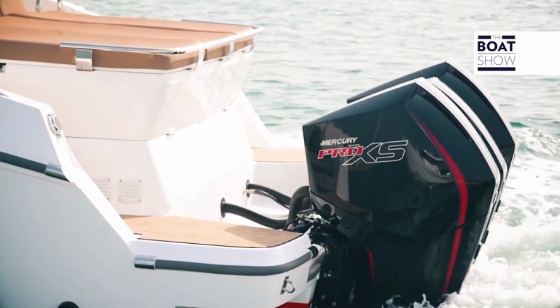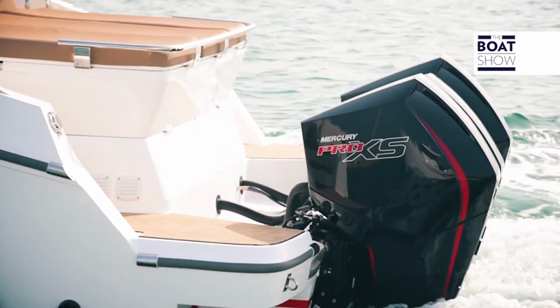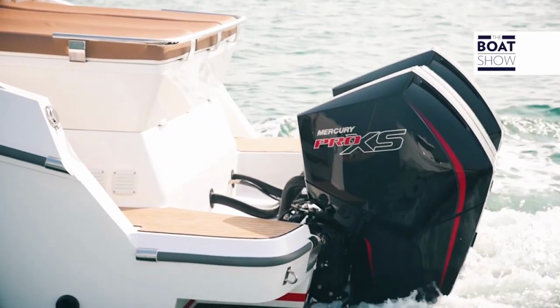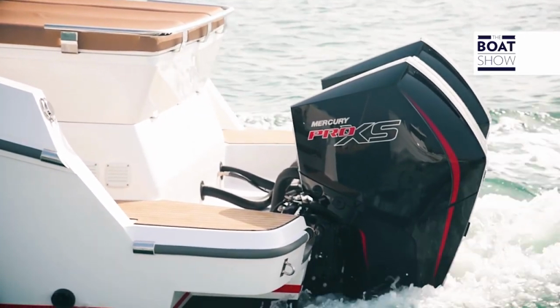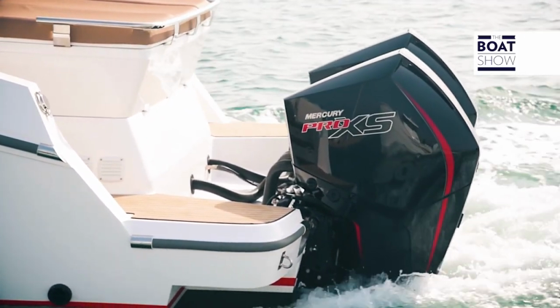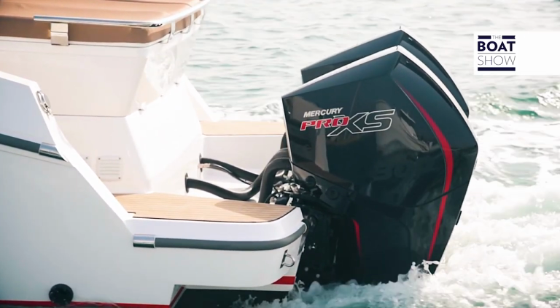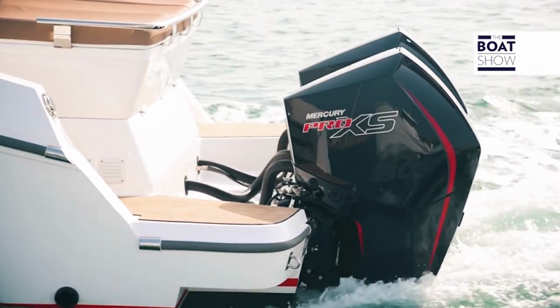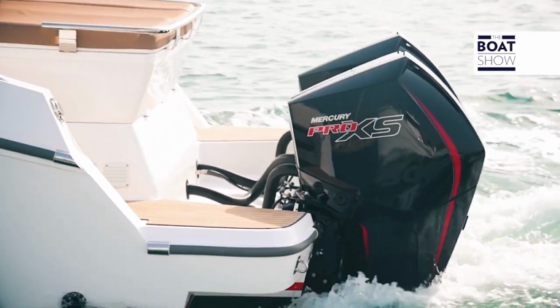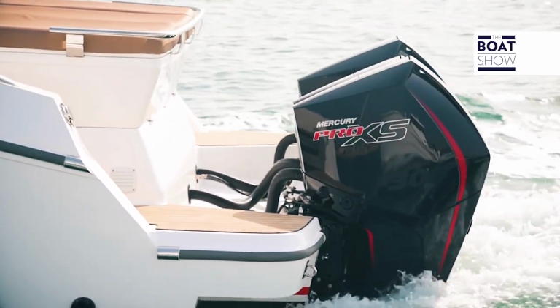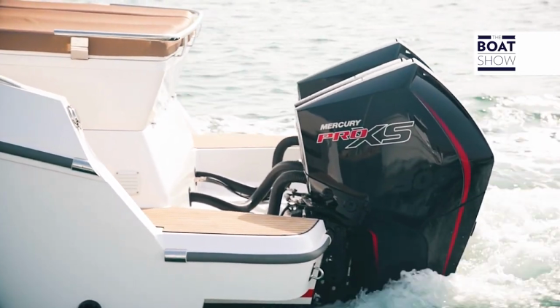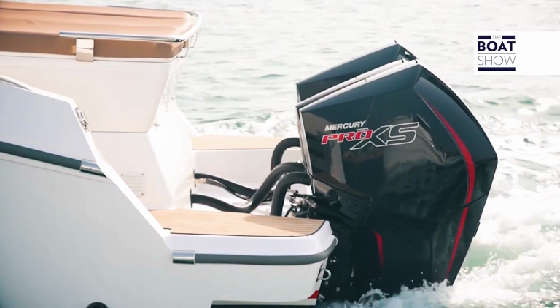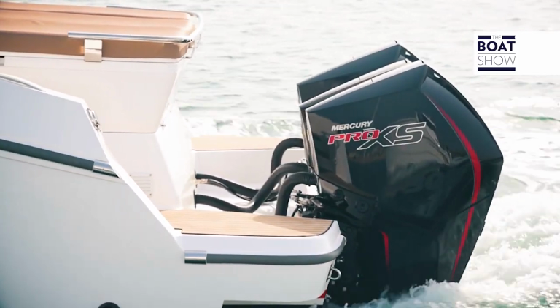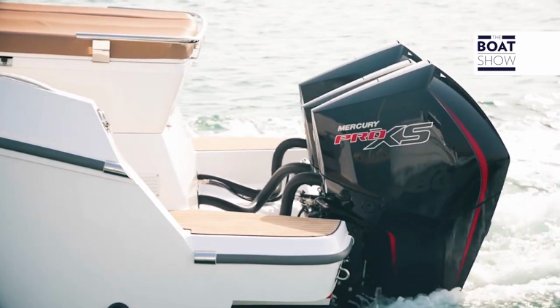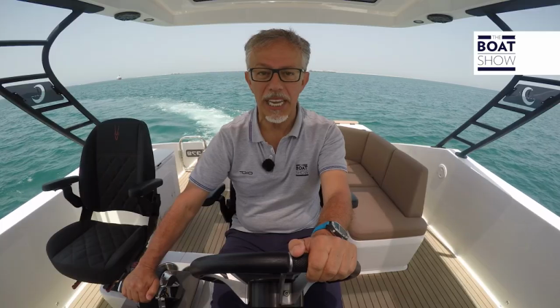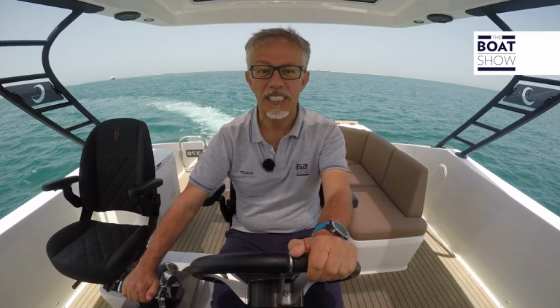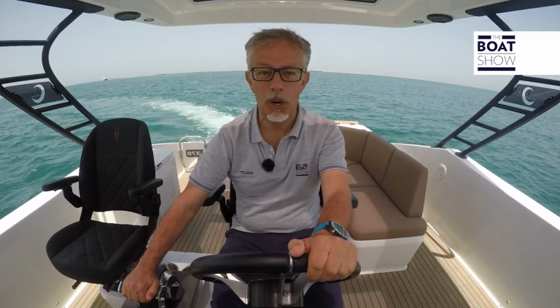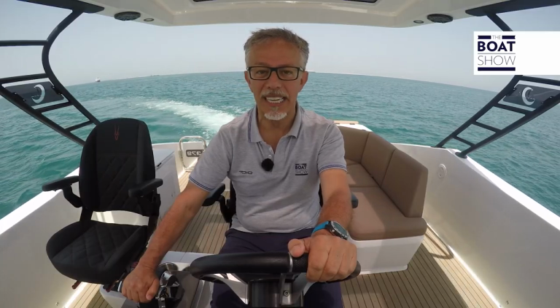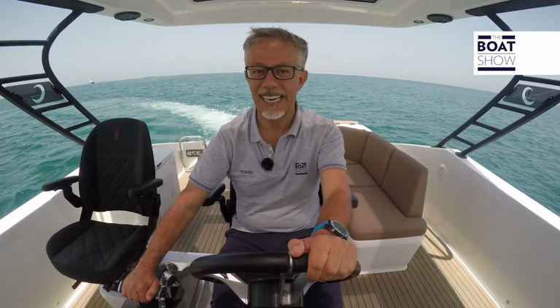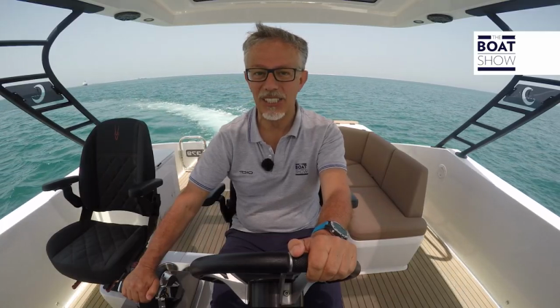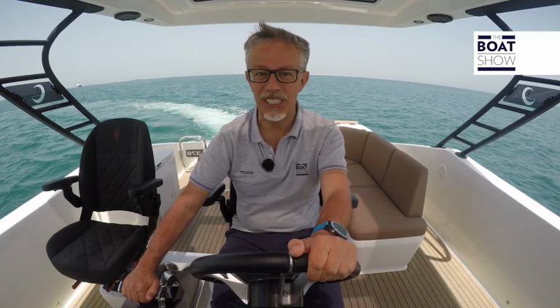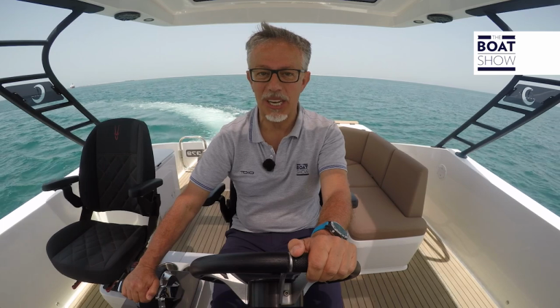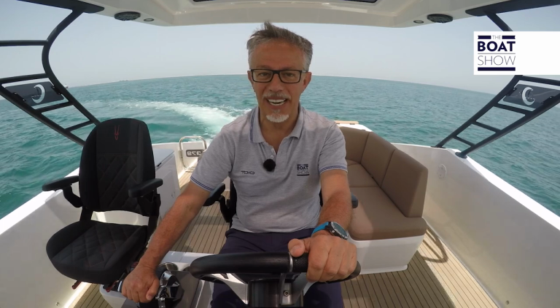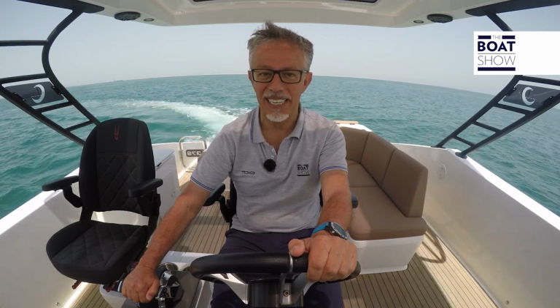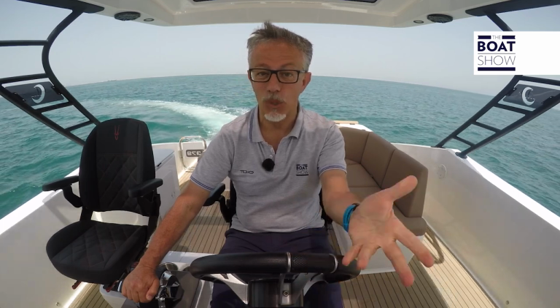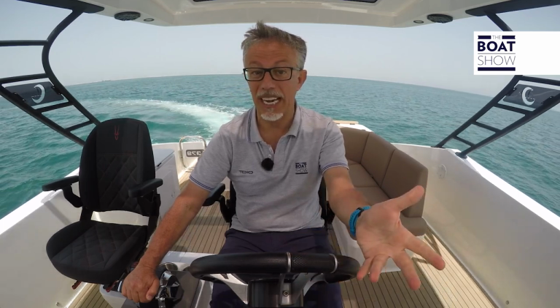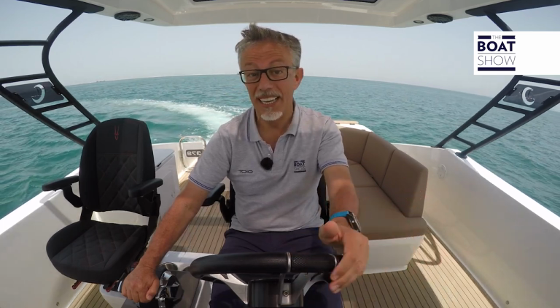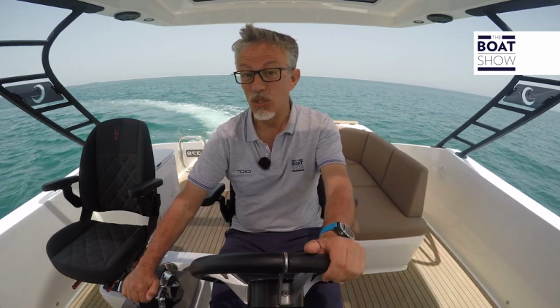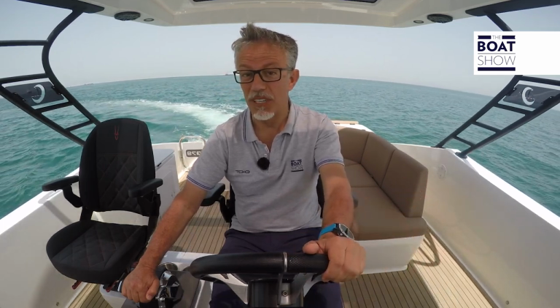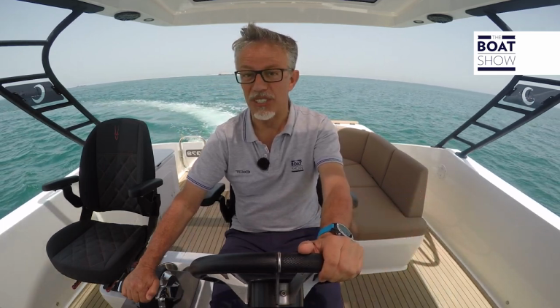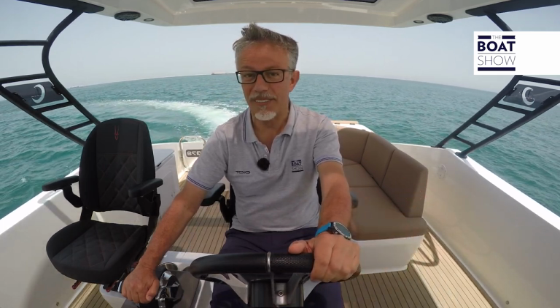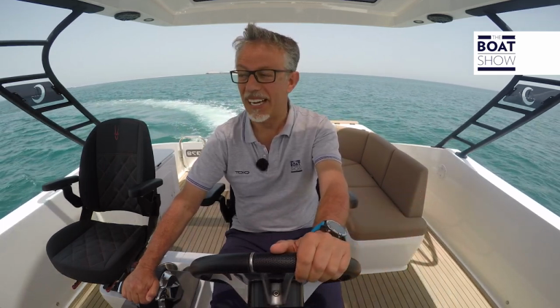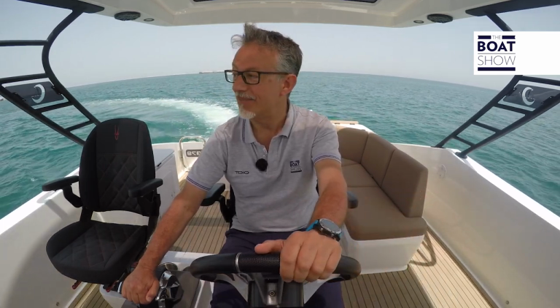At the stern, we have three outboard Mercury Pro XS engines at 300 horsepower each, for a total of 900 horsepower.